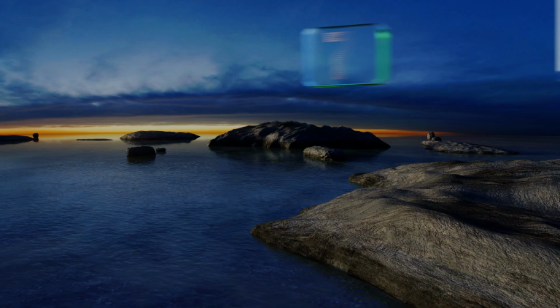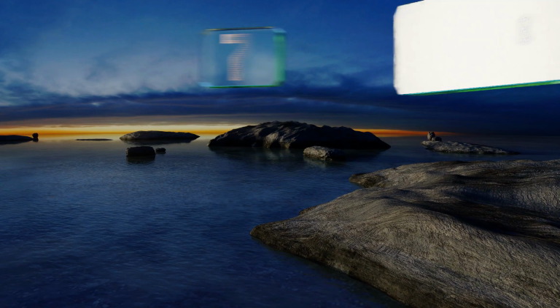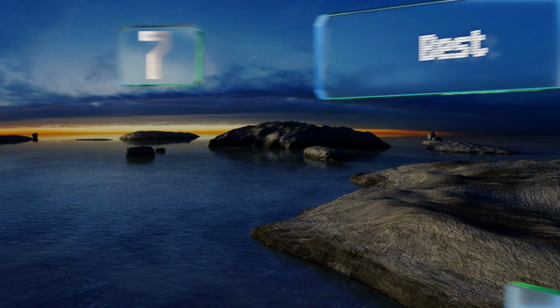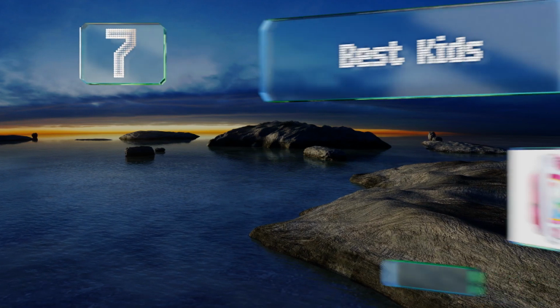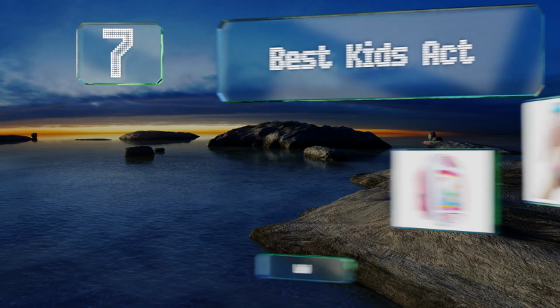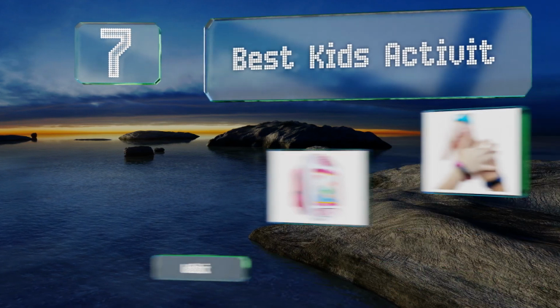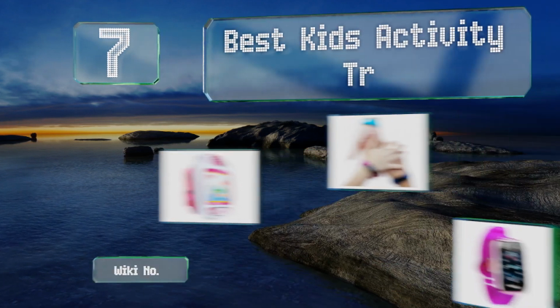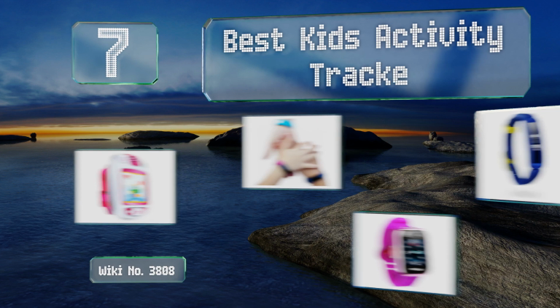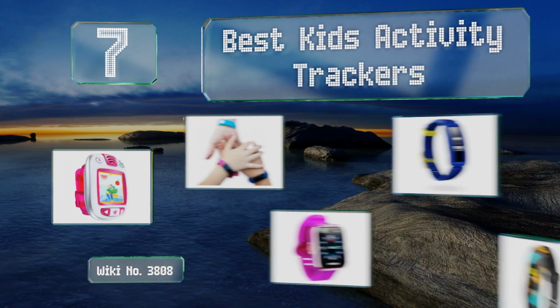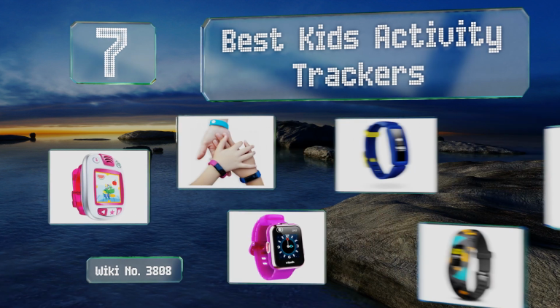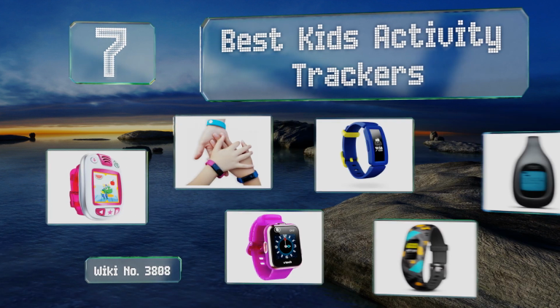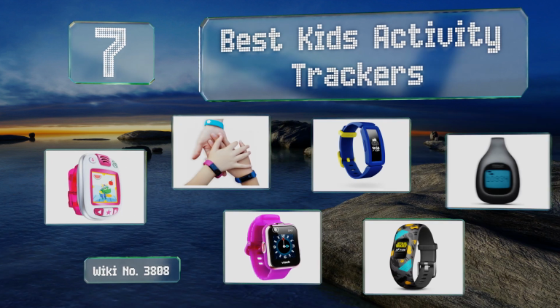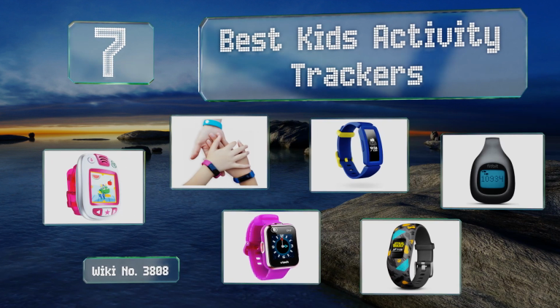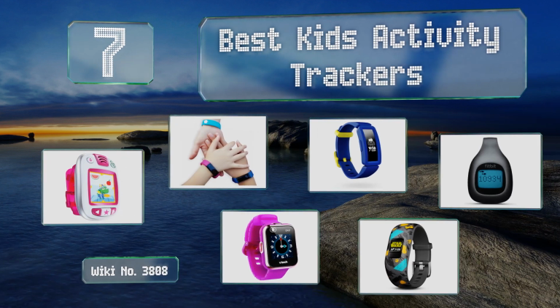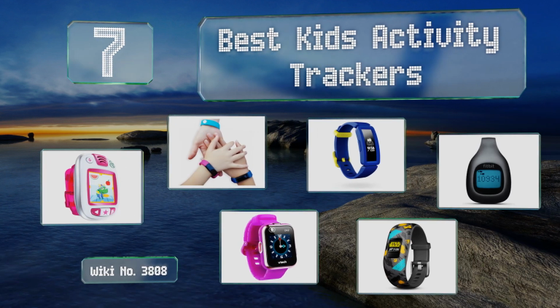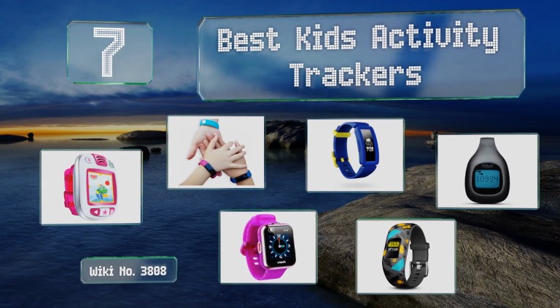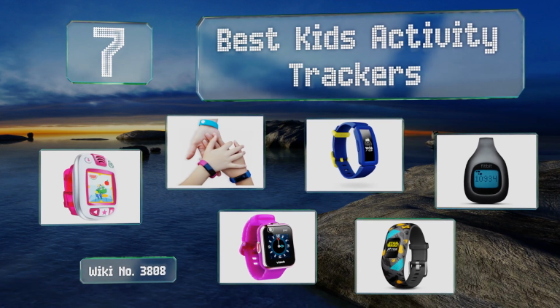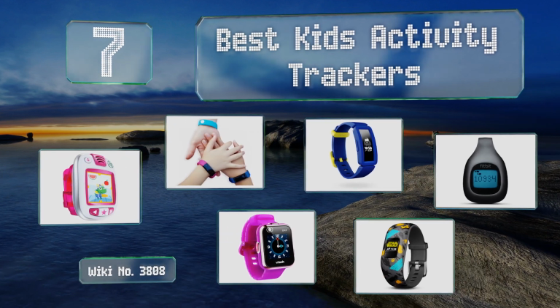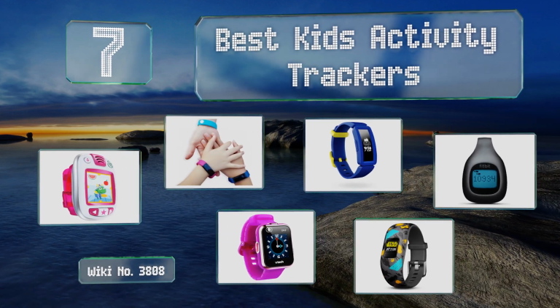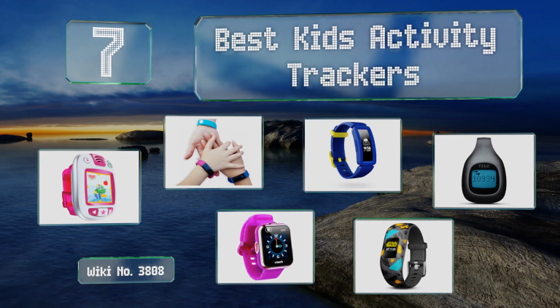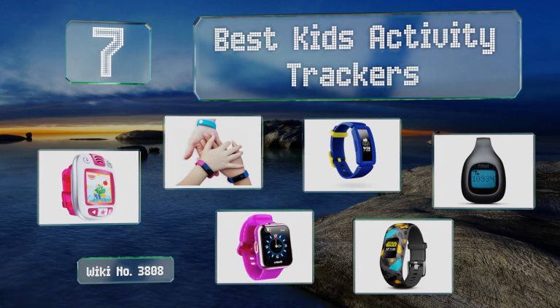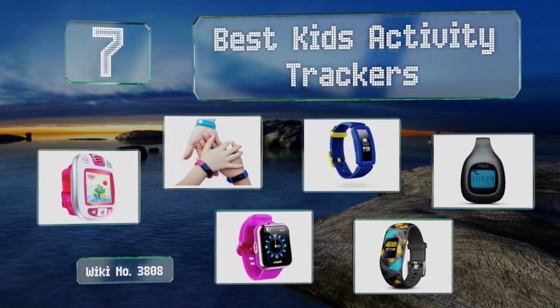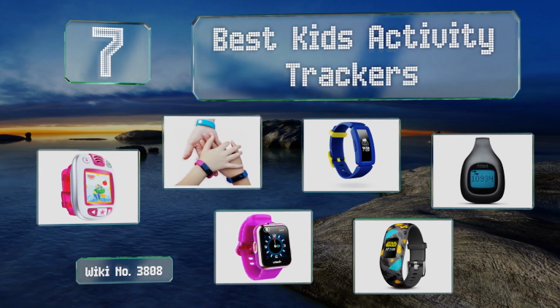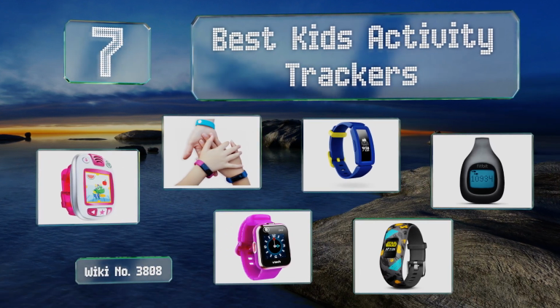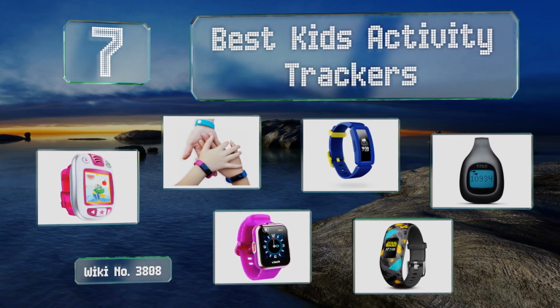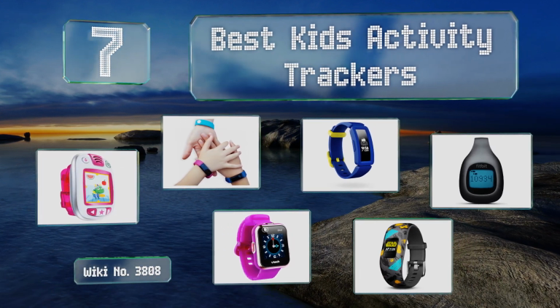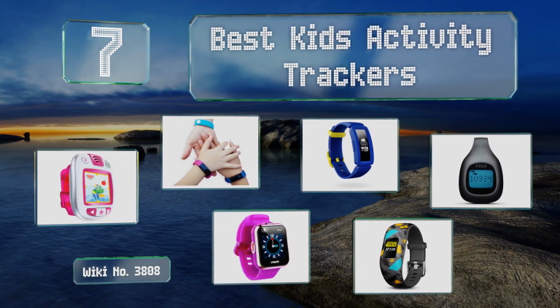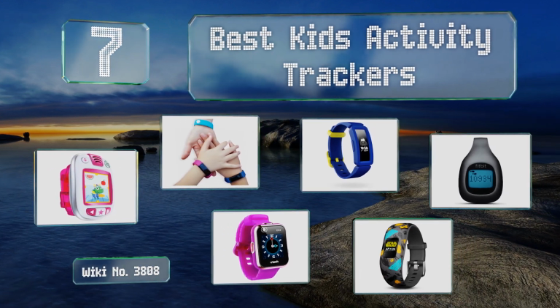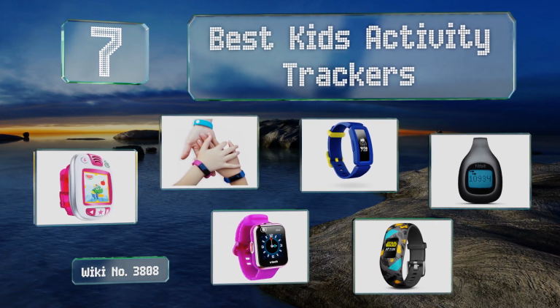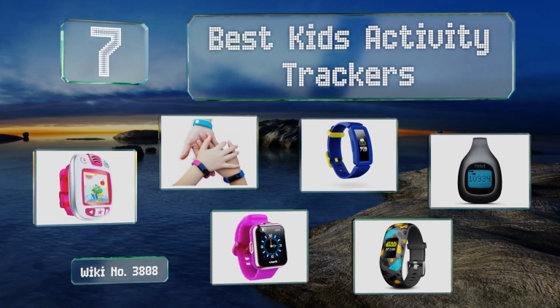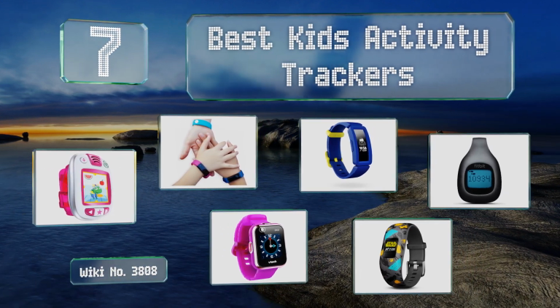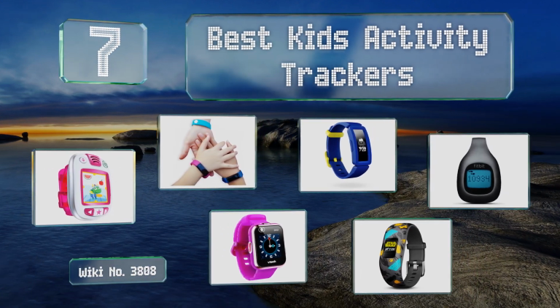EasyVid presents the seven best kids activity trackers. Let's get started with the list.